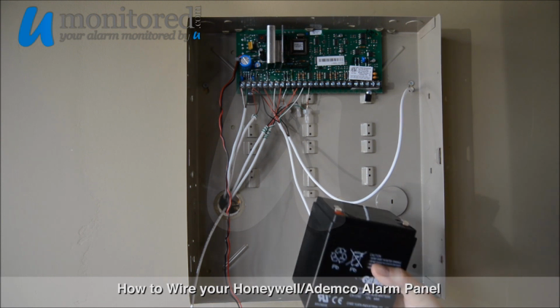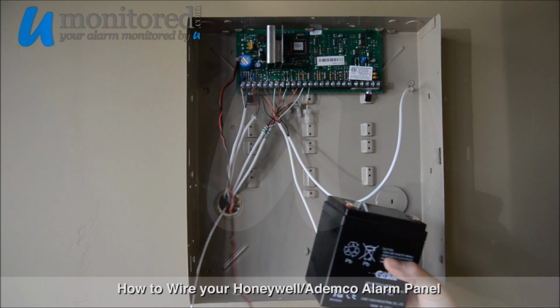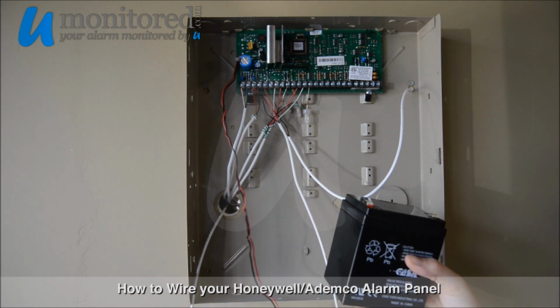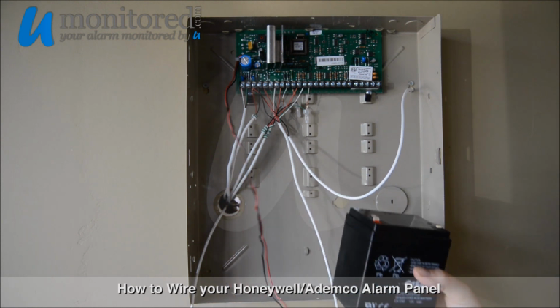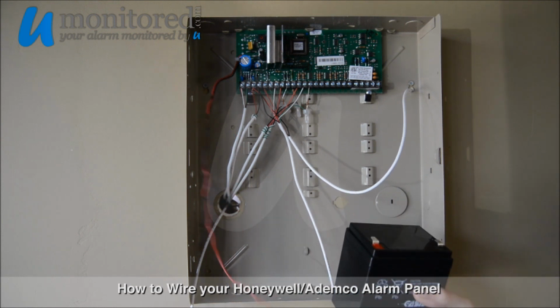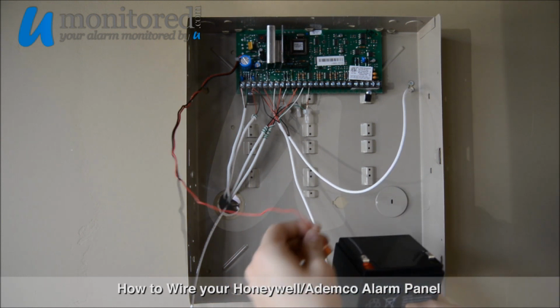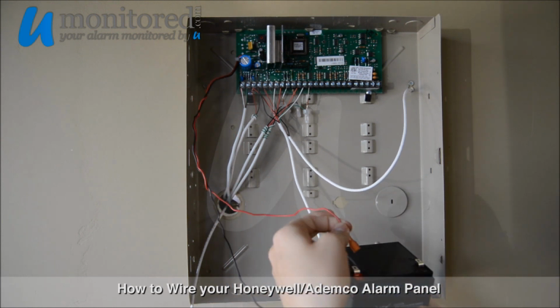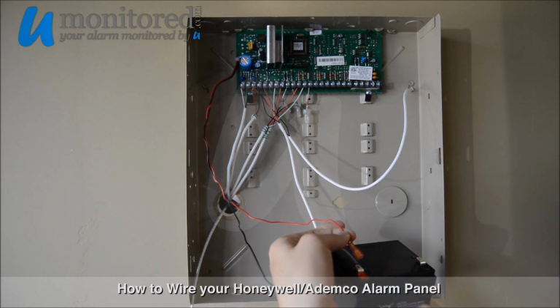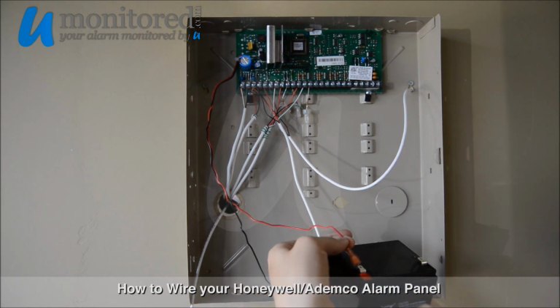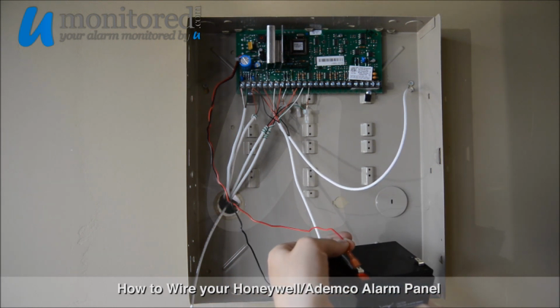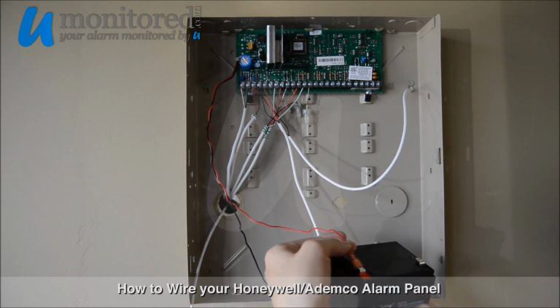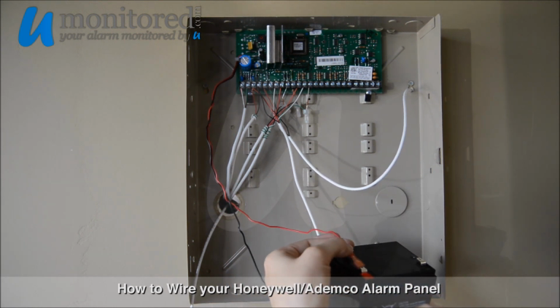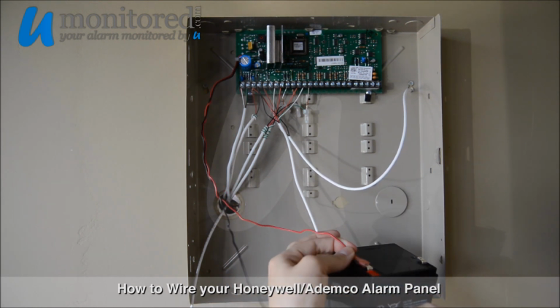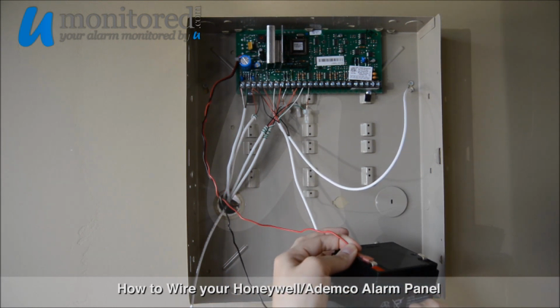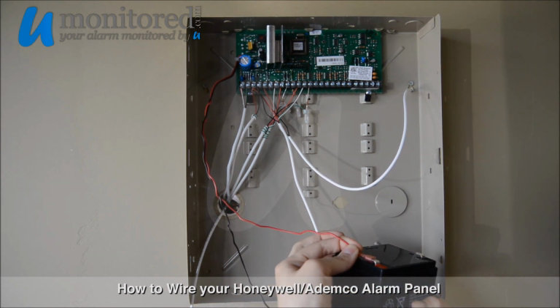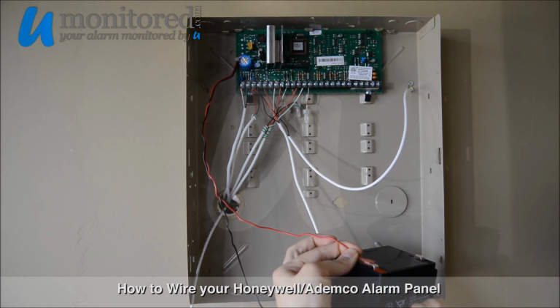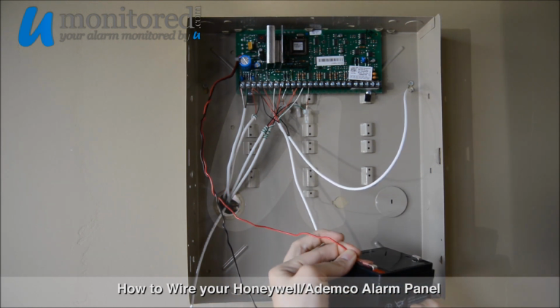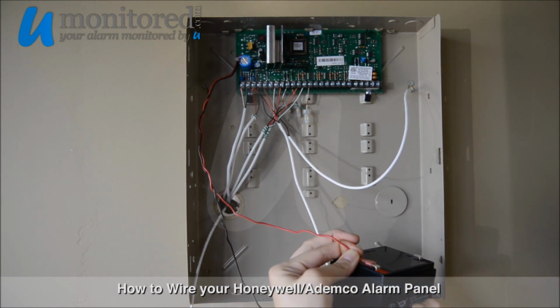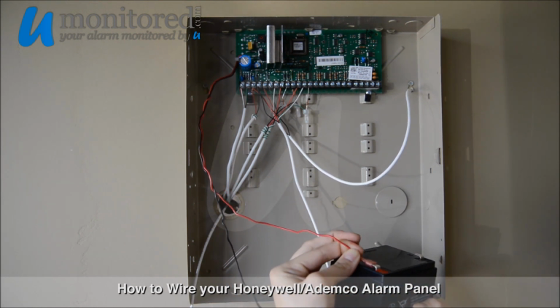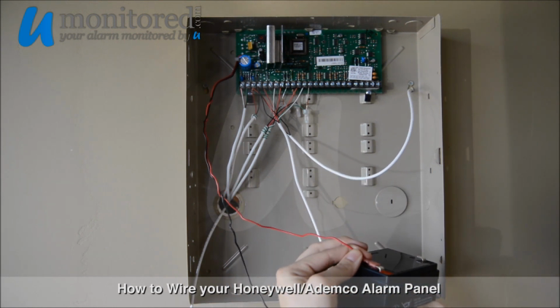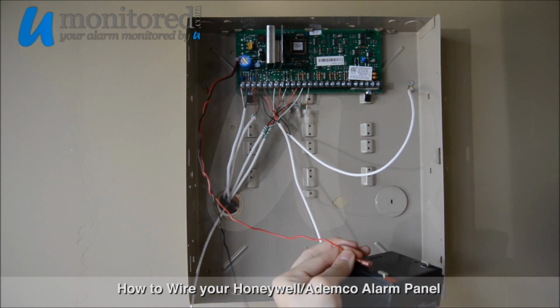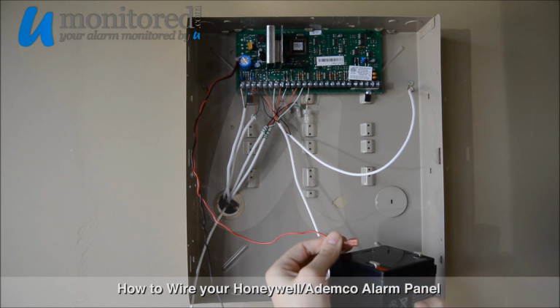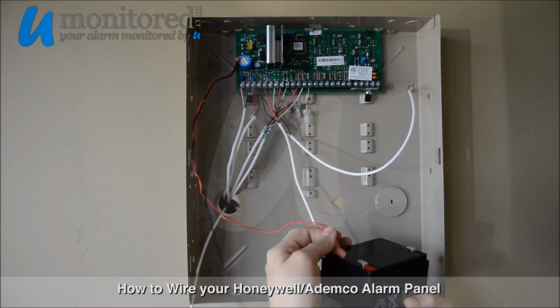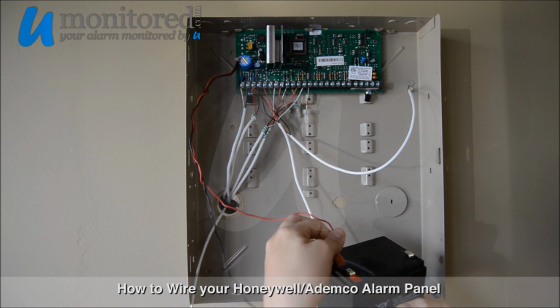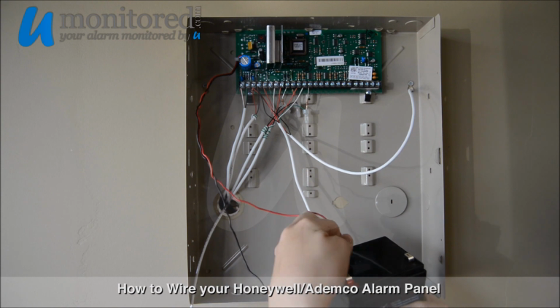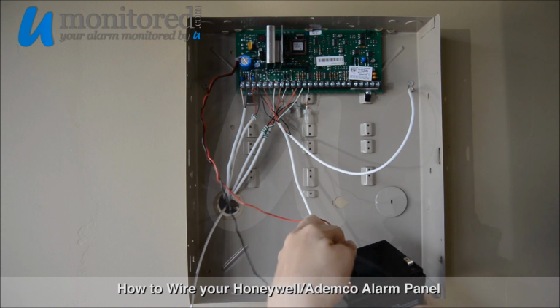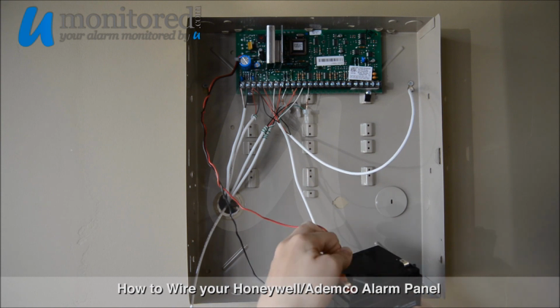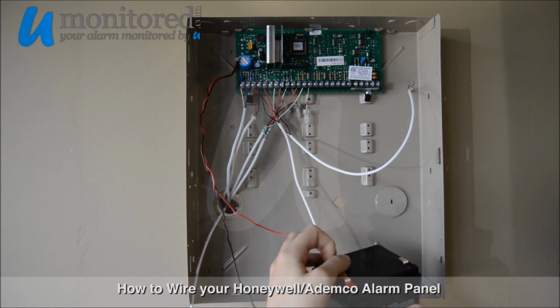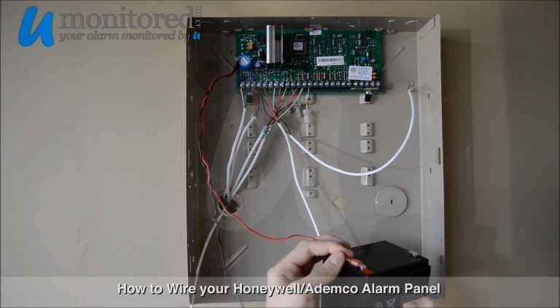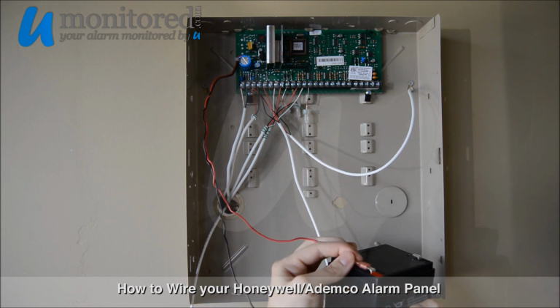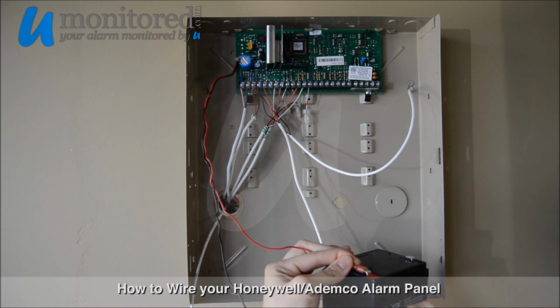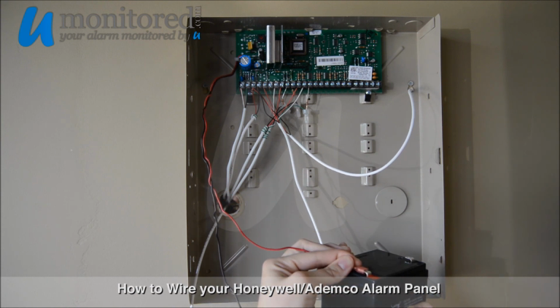Next, we will connect the negative and positive wires onto the battery from the panel.